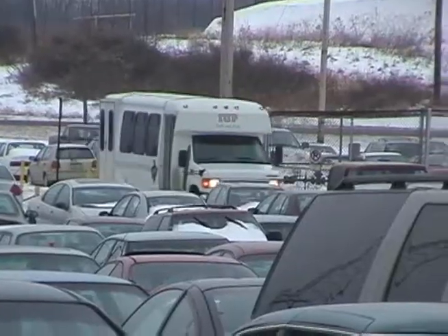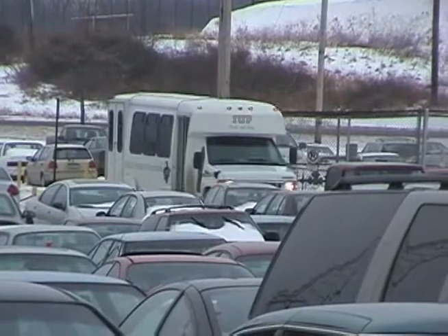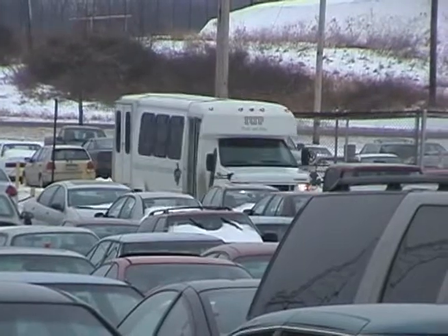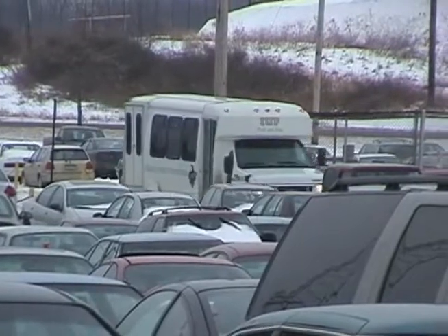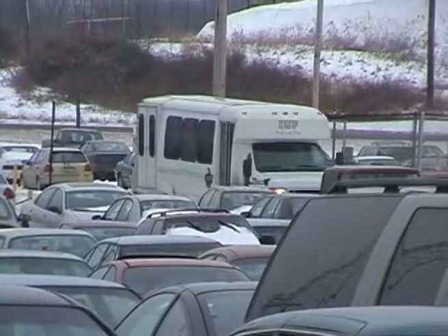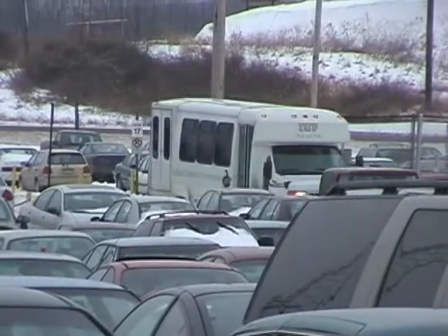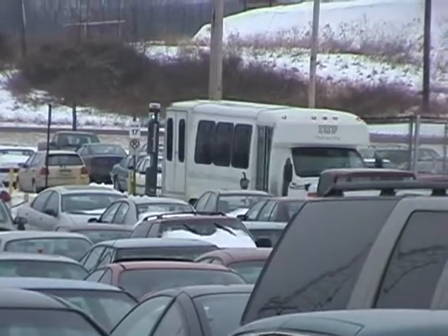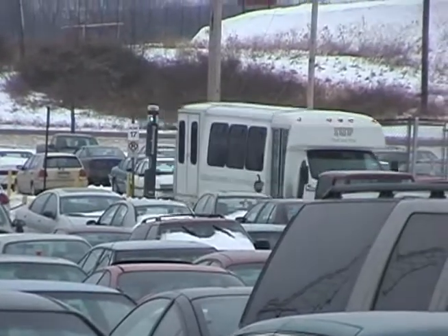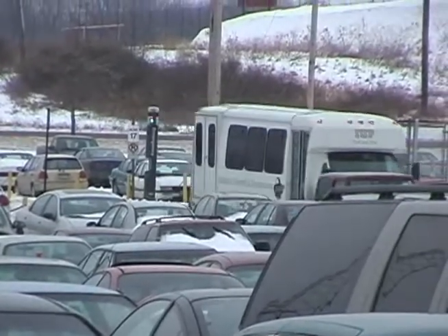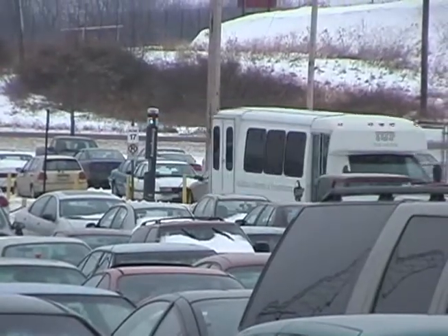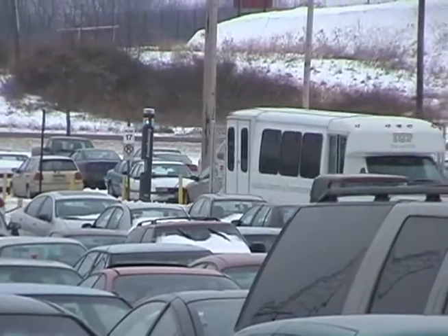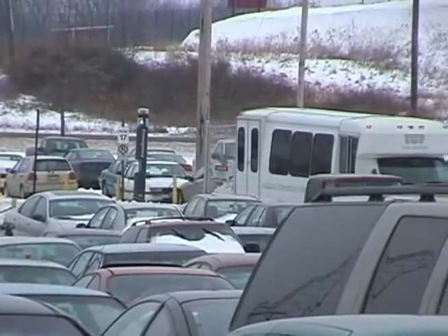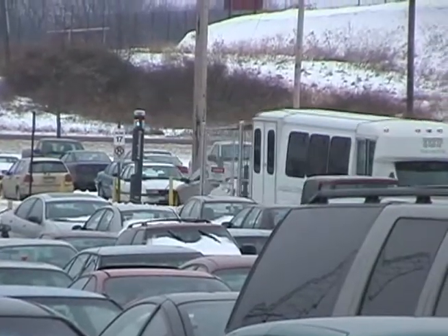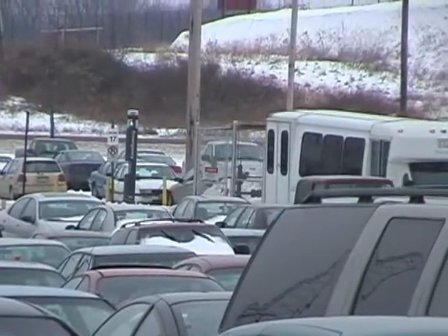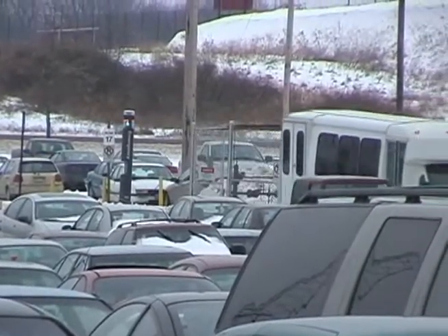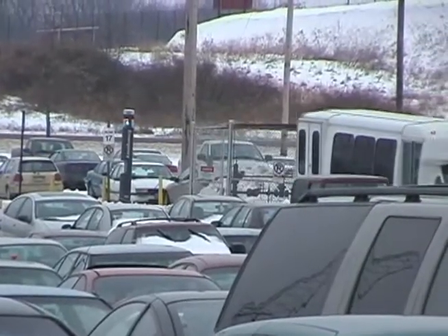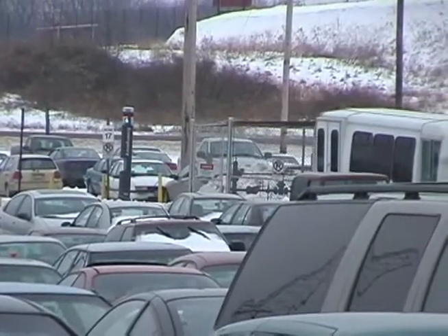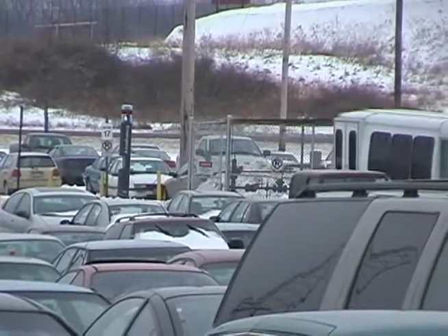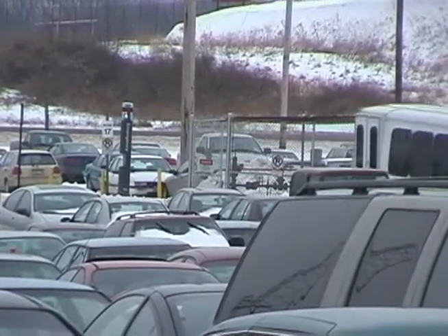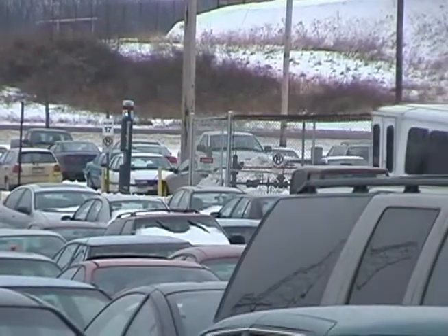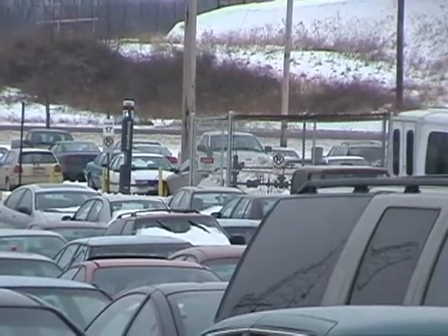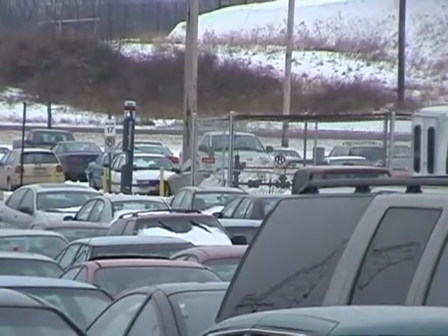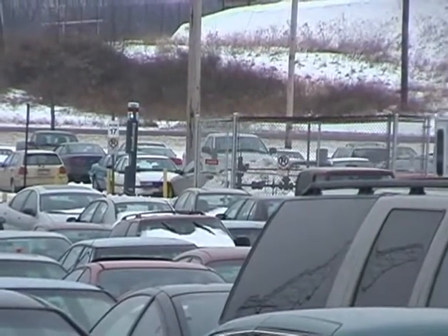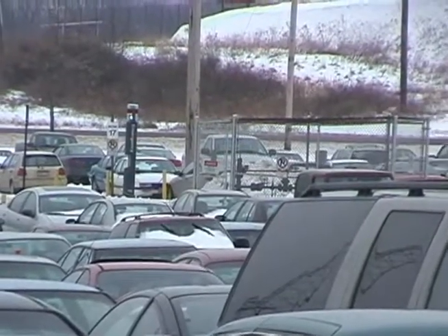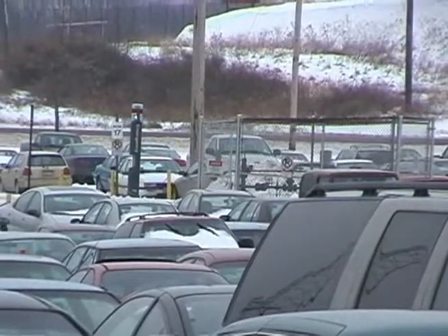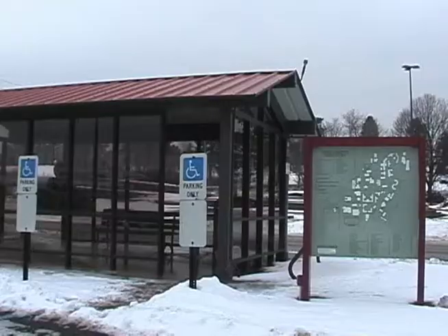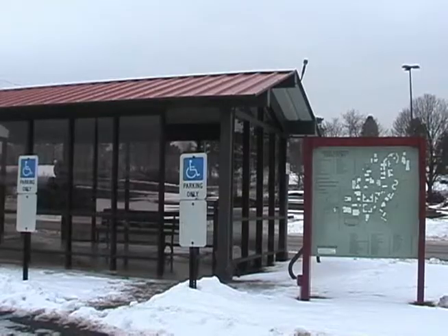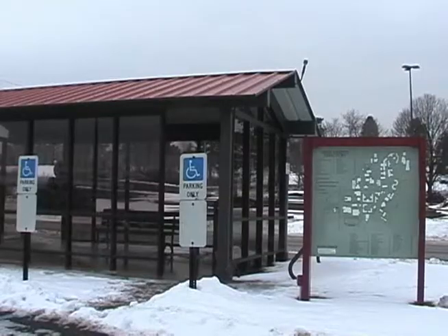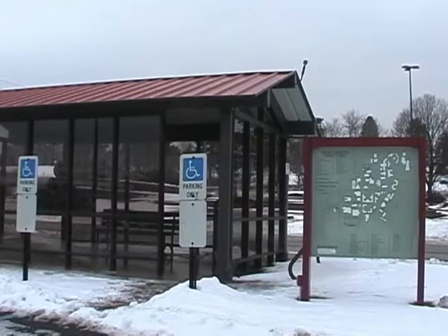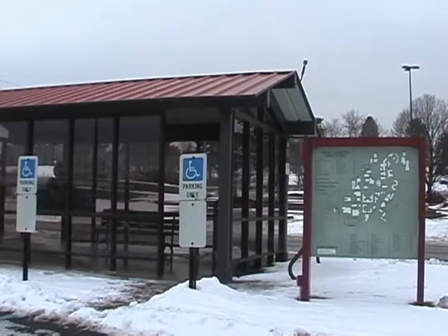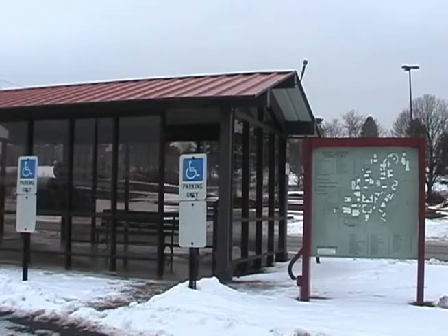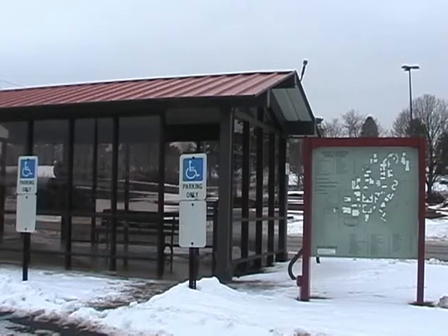IUP's long-term lot does have two buses that serve it, but on weekends, students are out of luck.